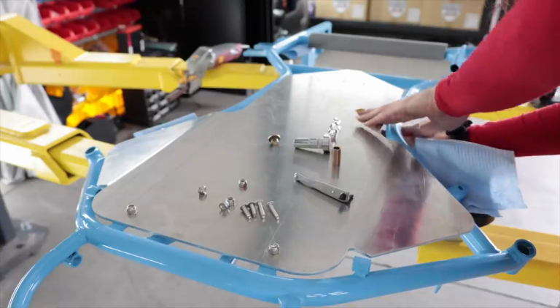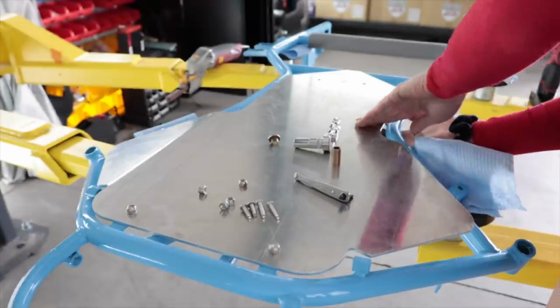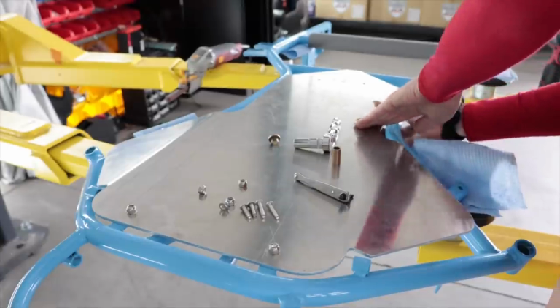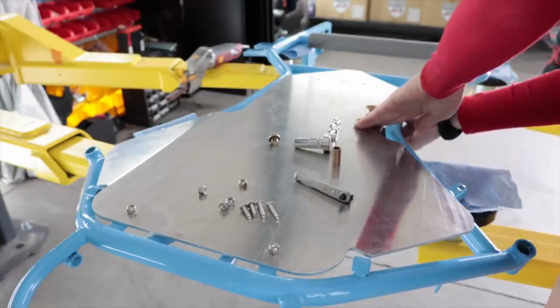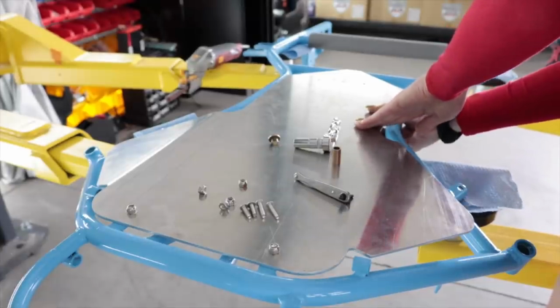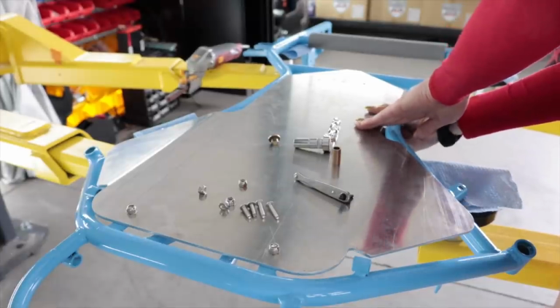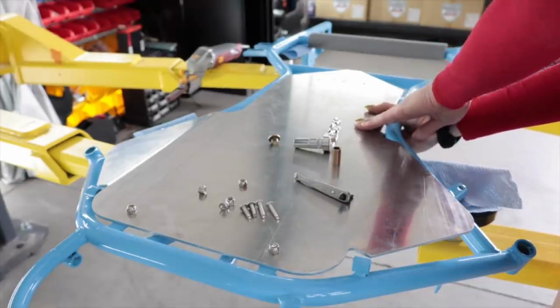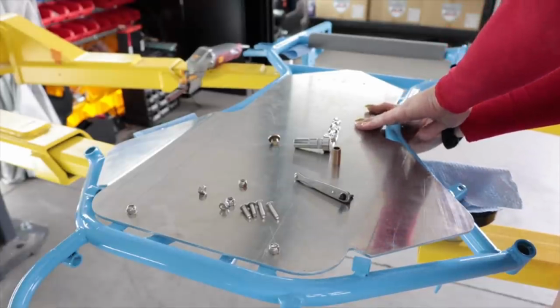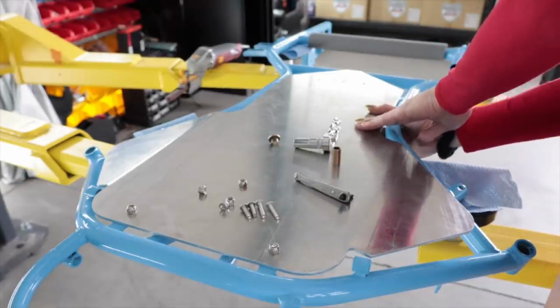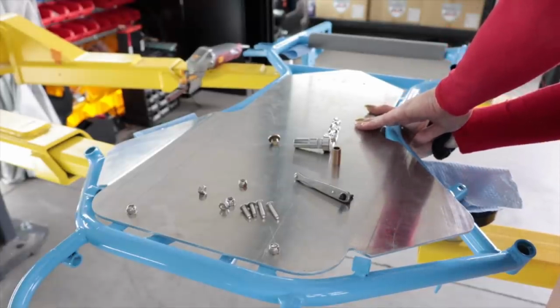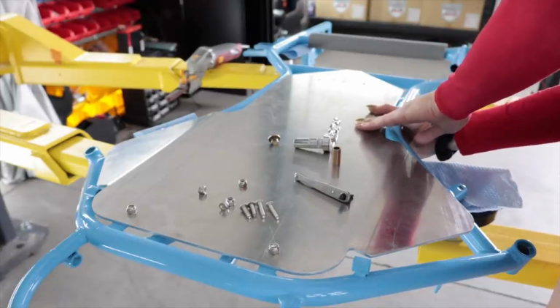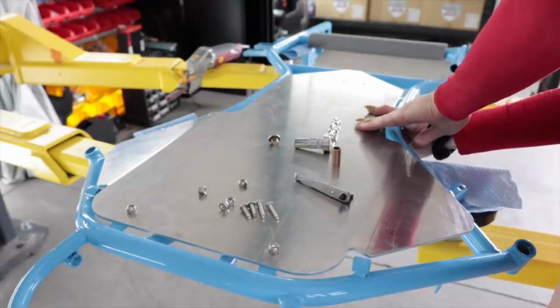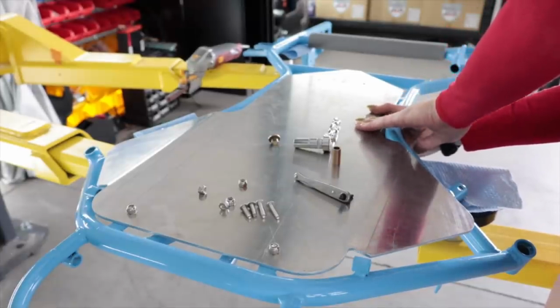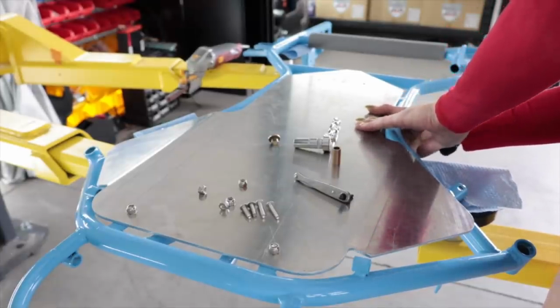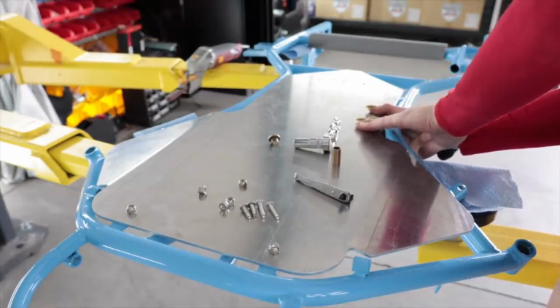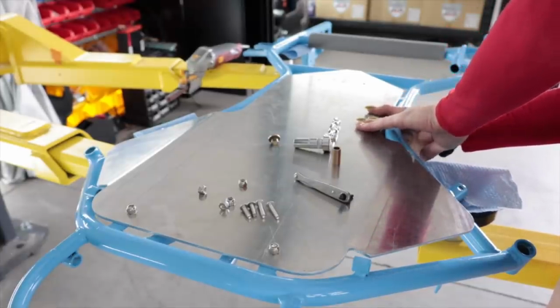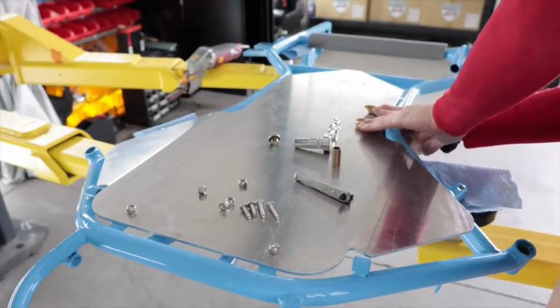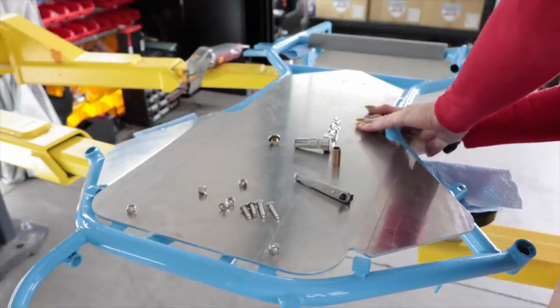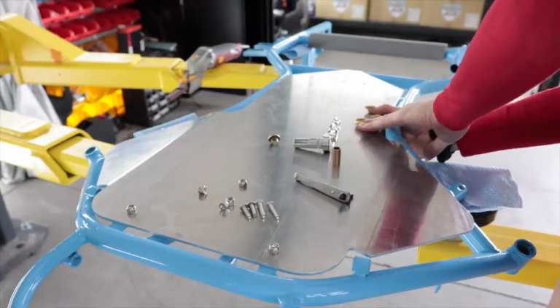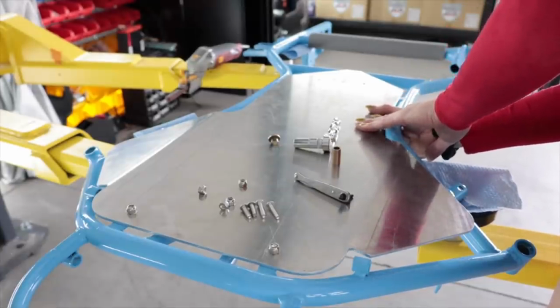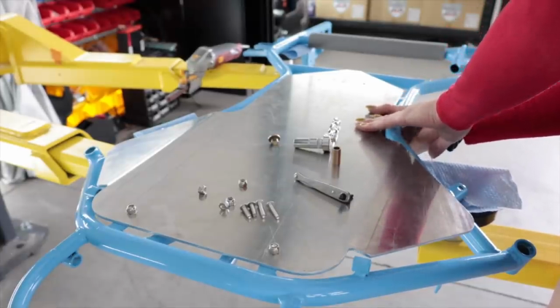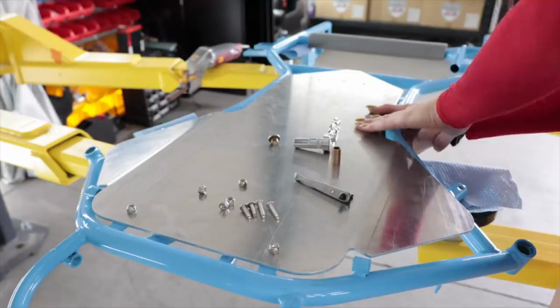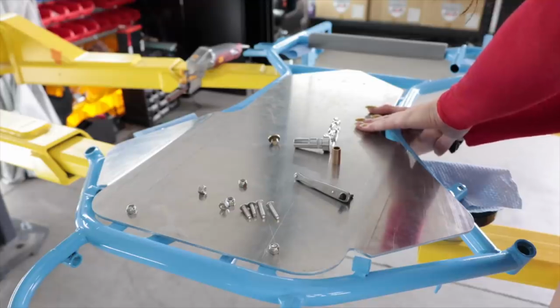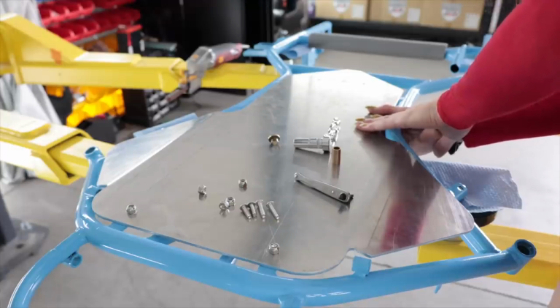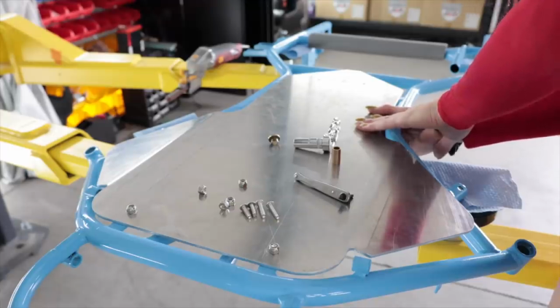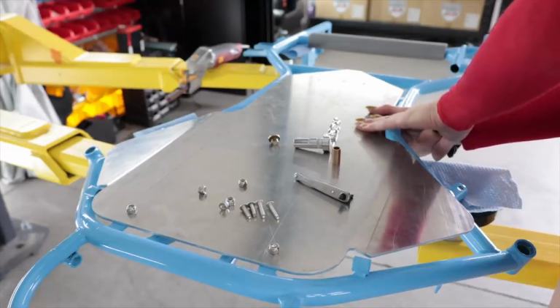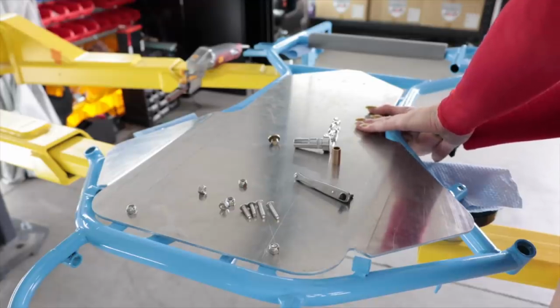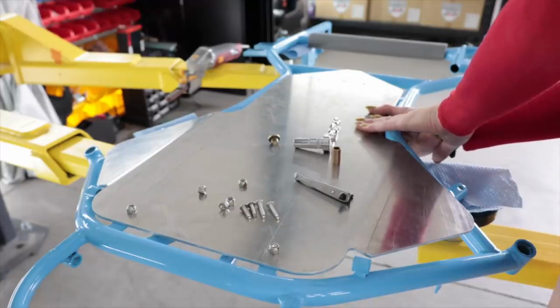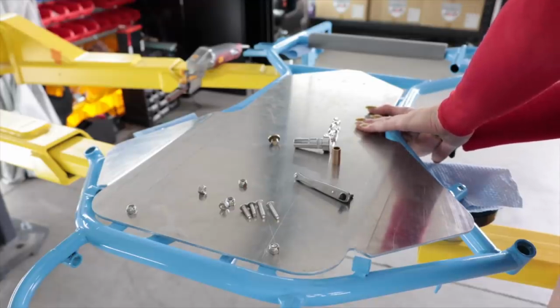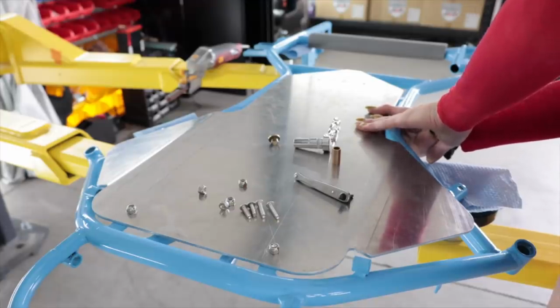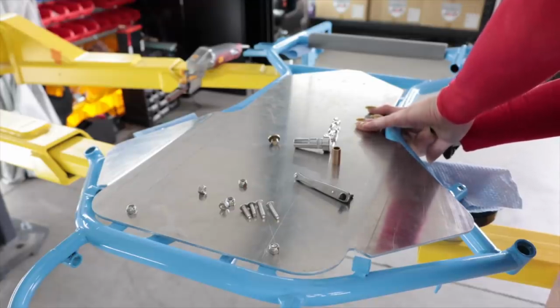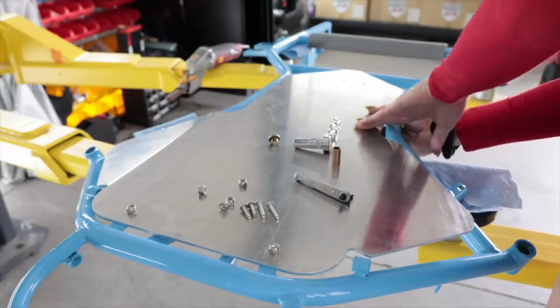I don't always drill holes in perfect locations, but when I do, I say something stupid like this and make a big deal about it.